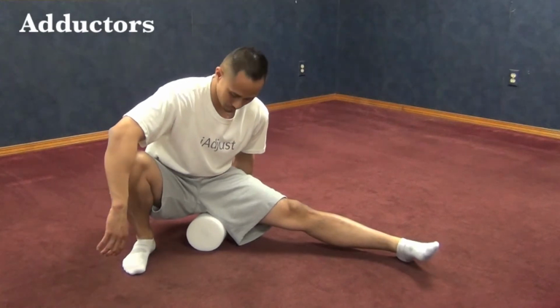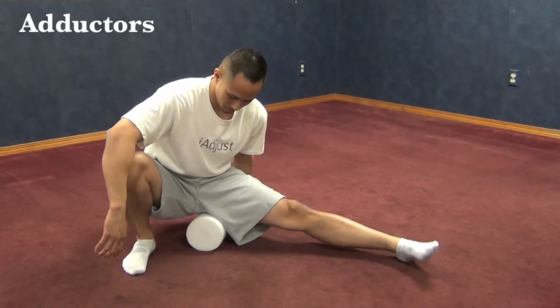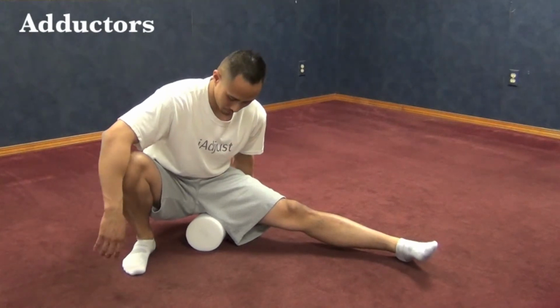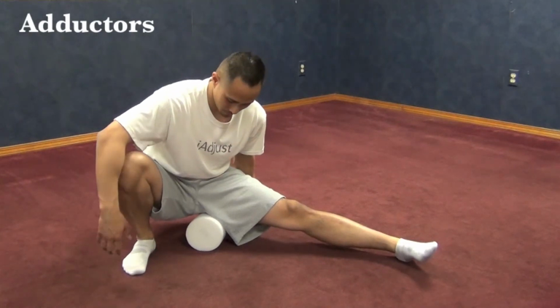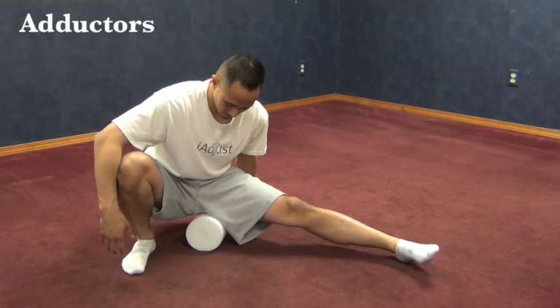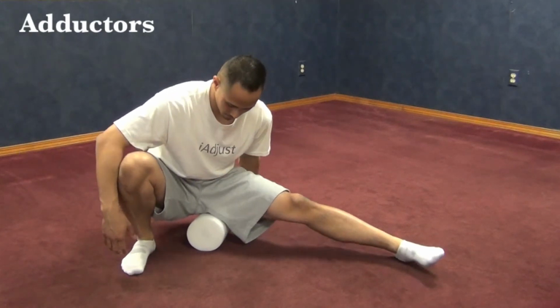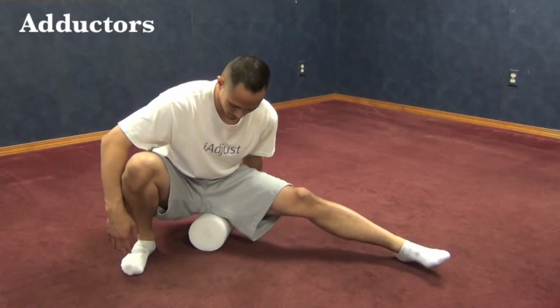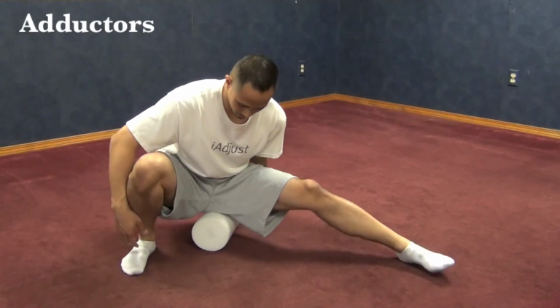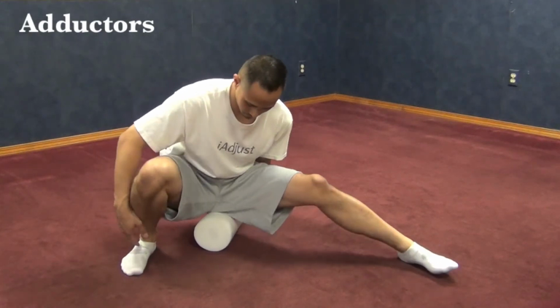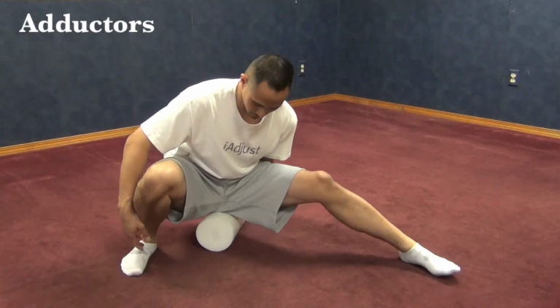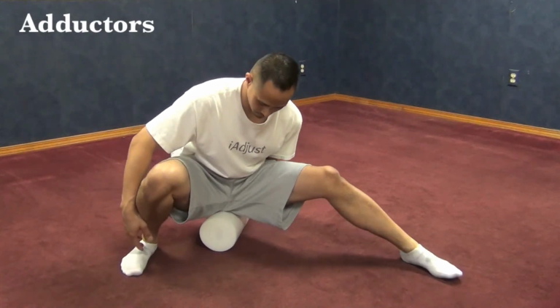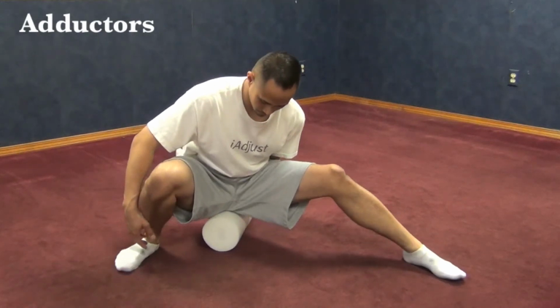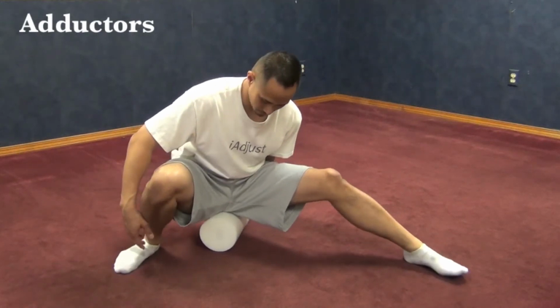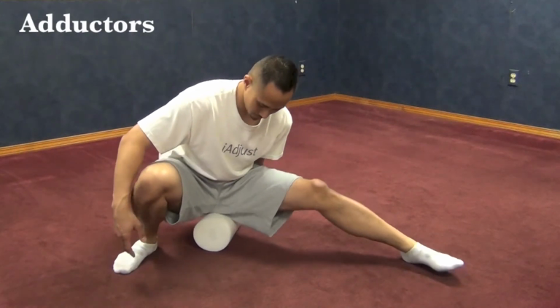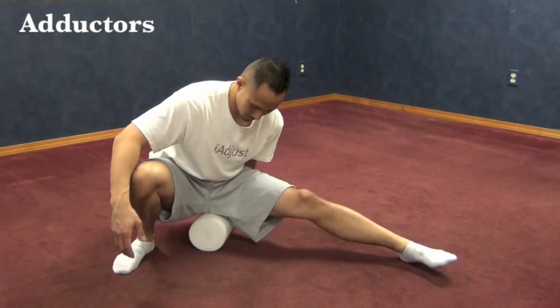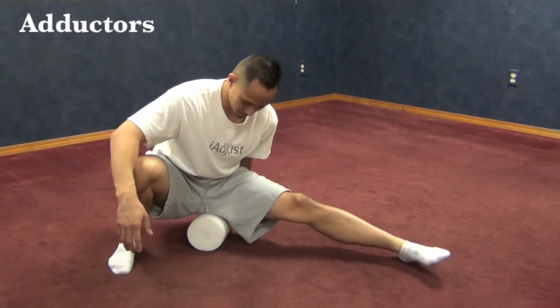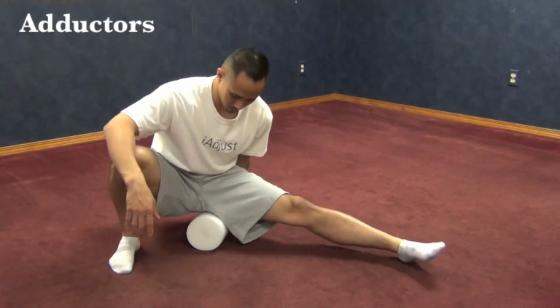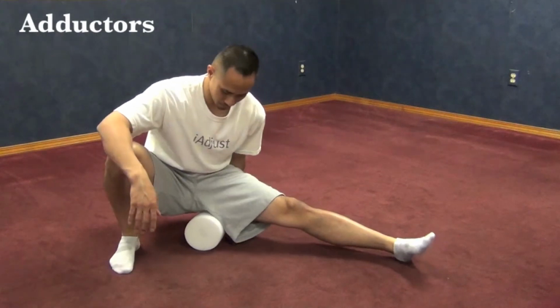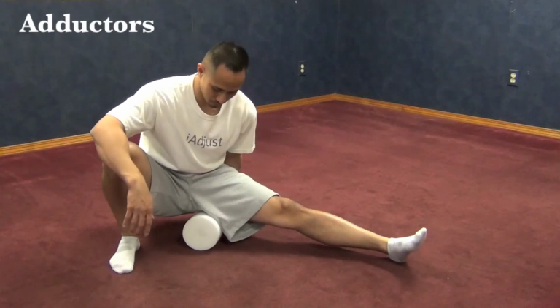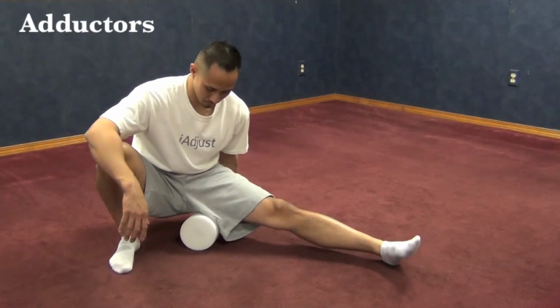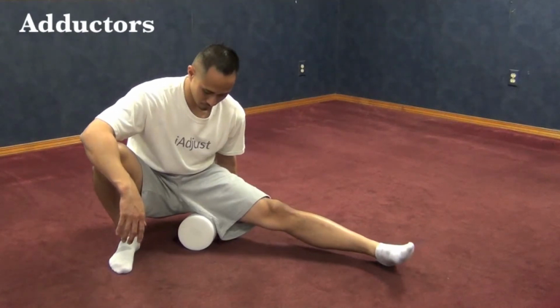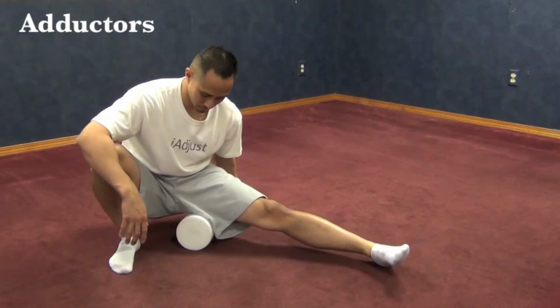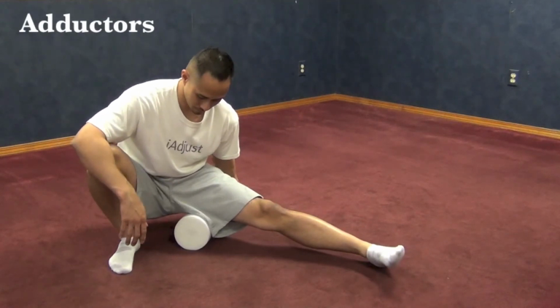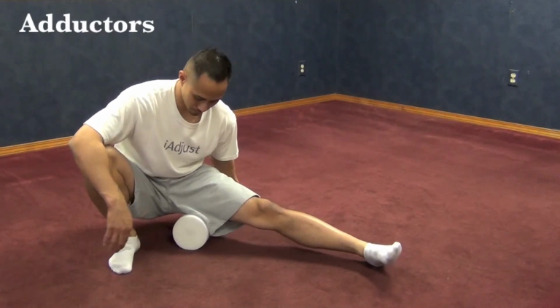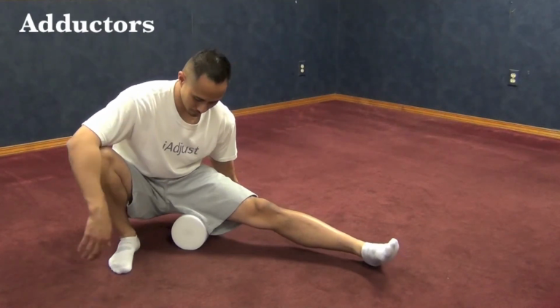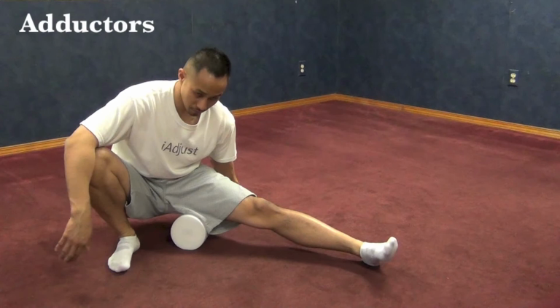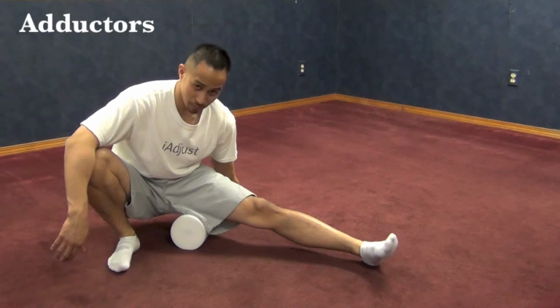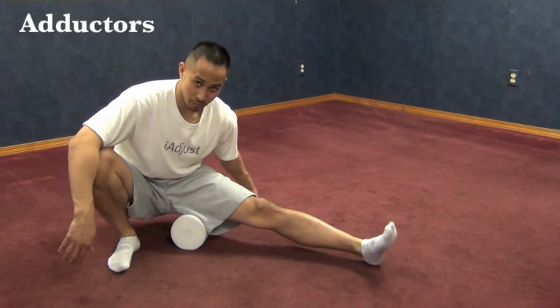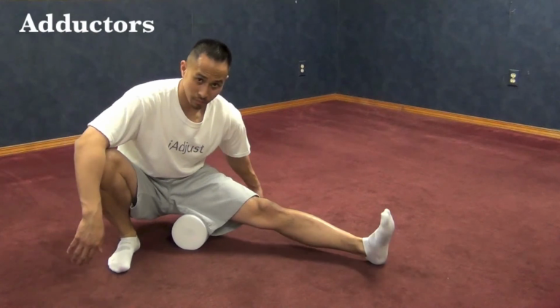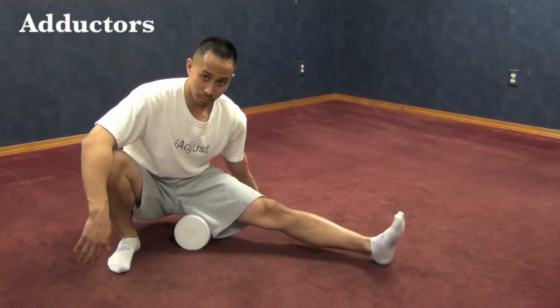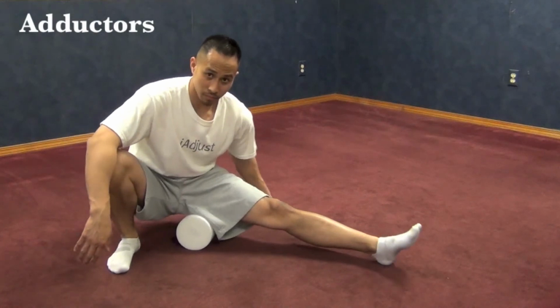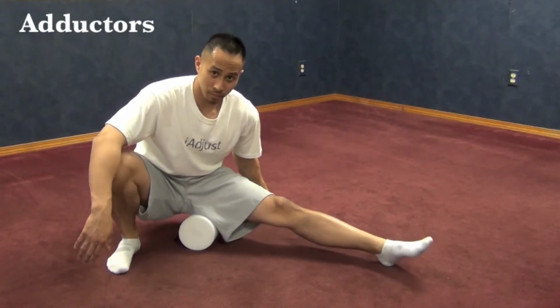This is another variation of foam rolling that same inner thigh muscle where it attaches to the pelvic region.